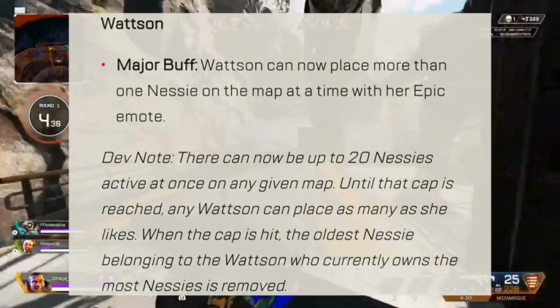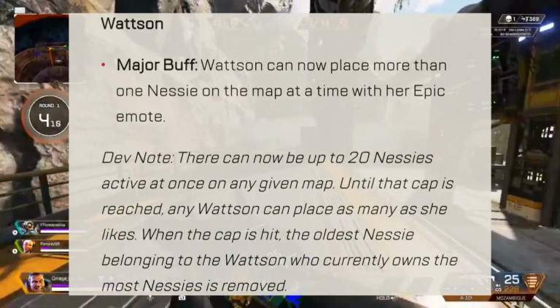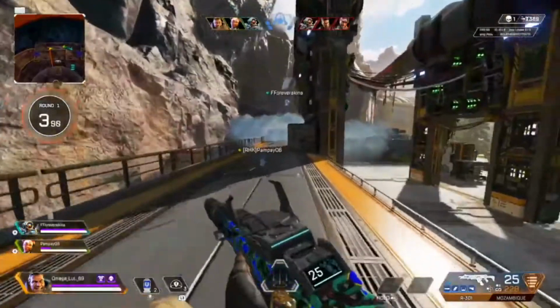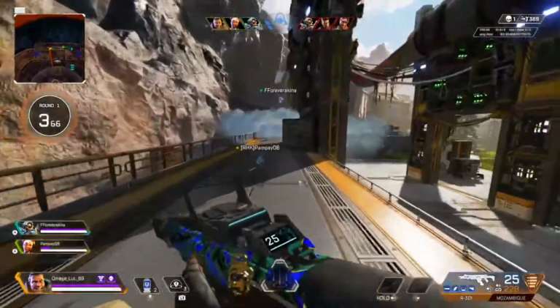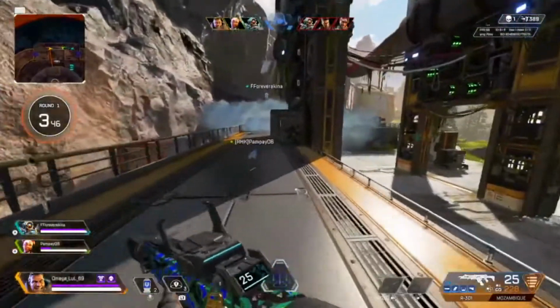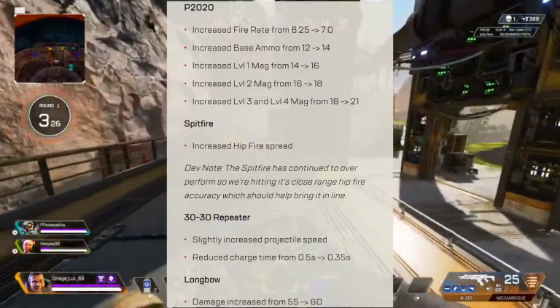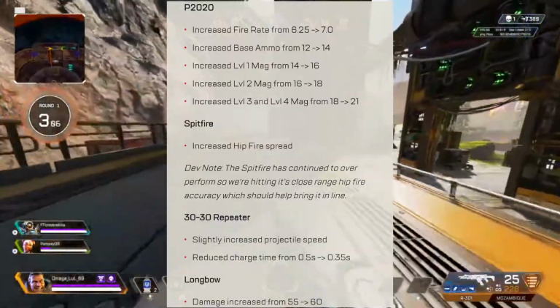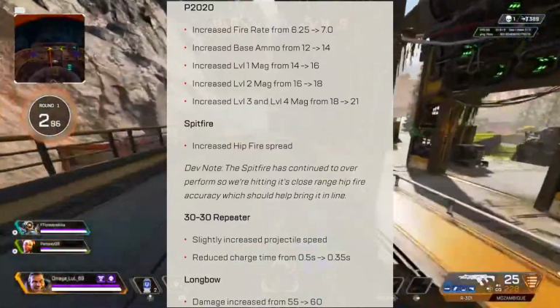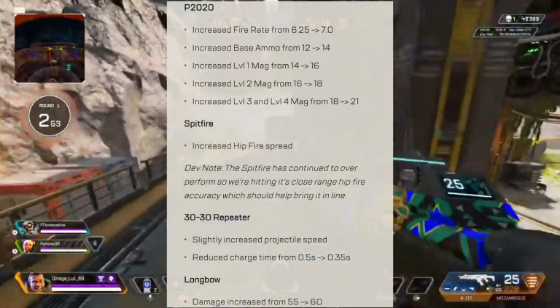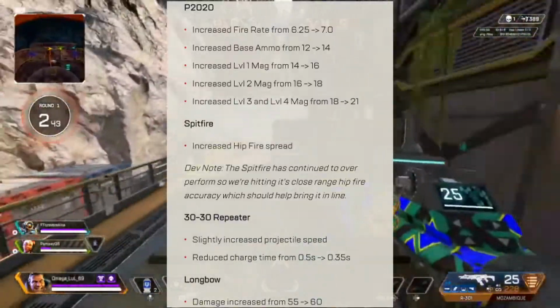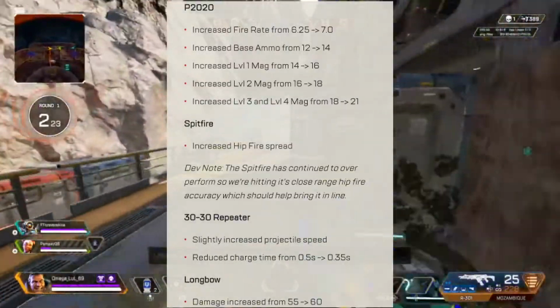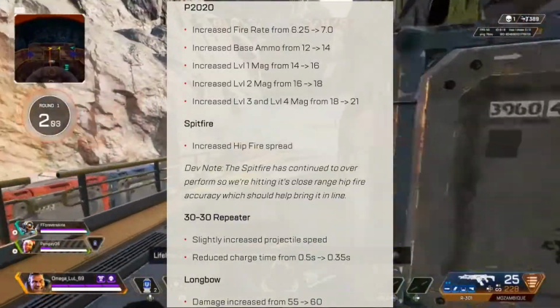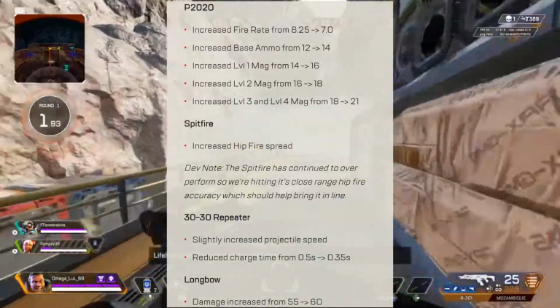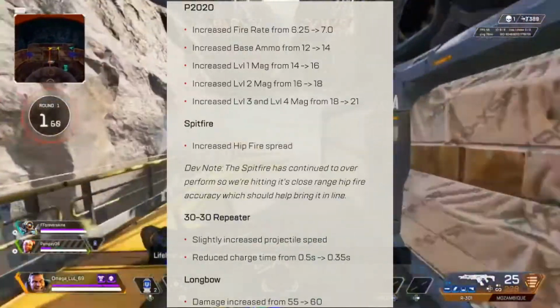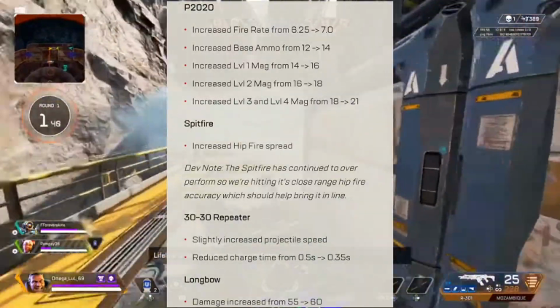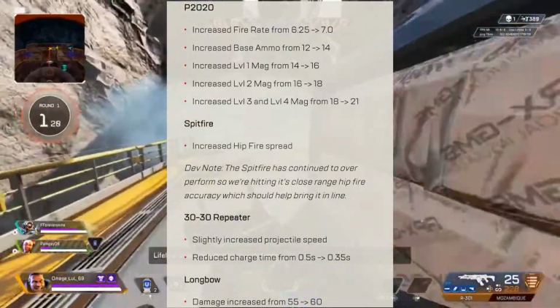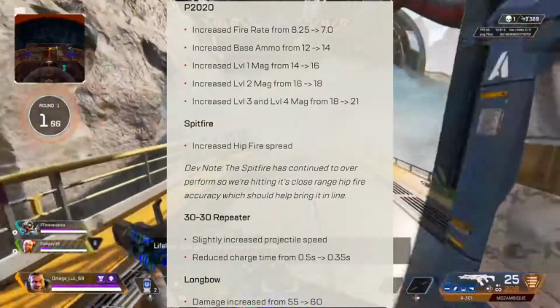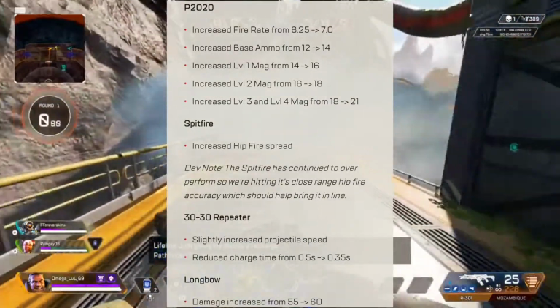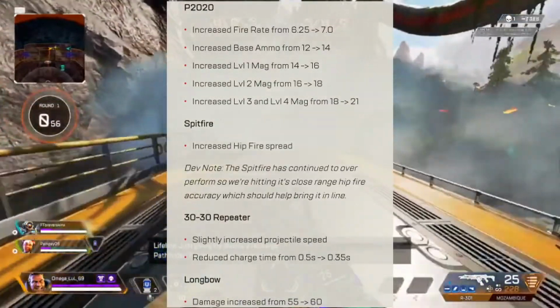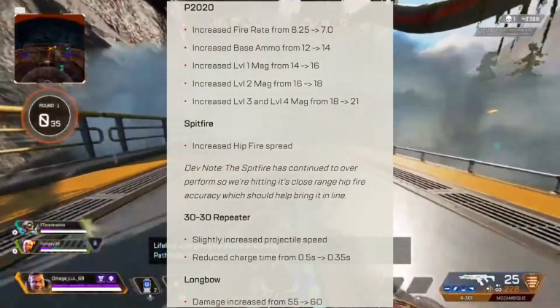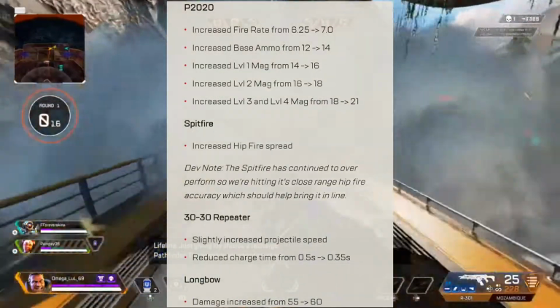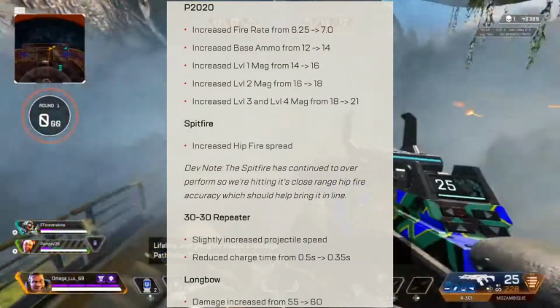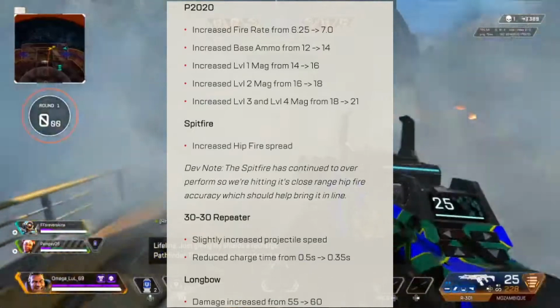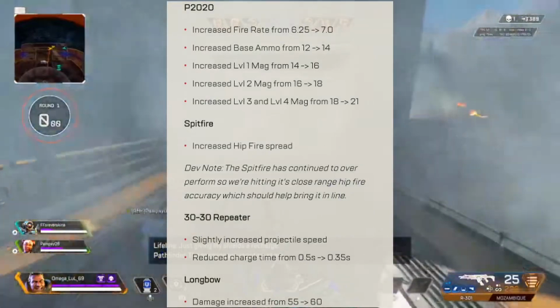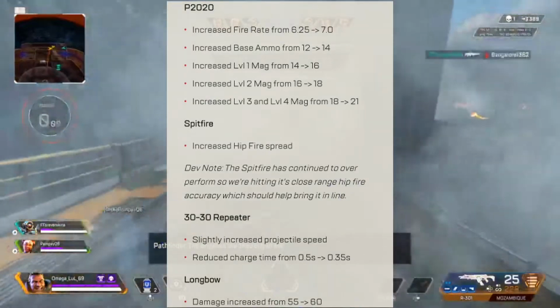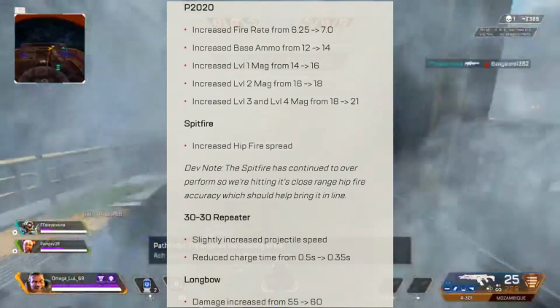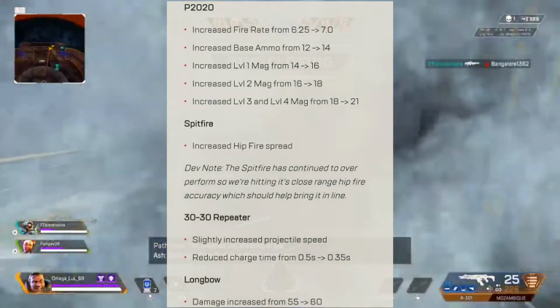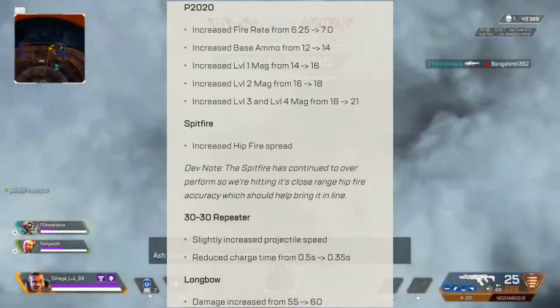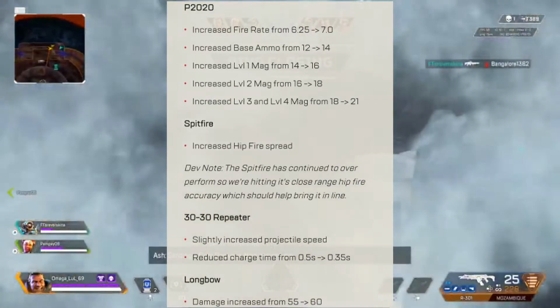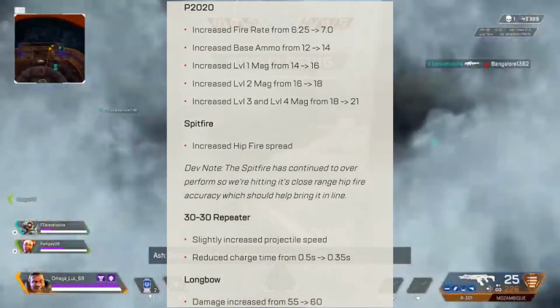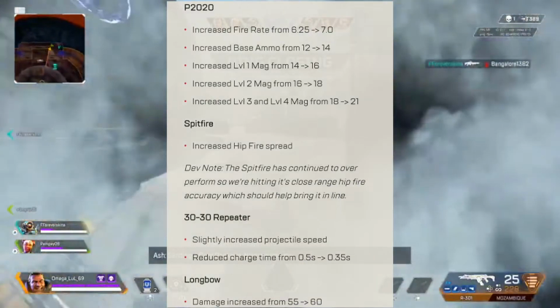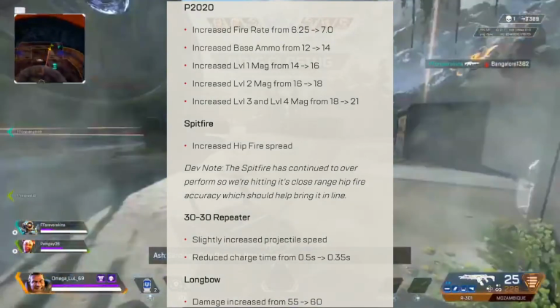Moving on to gun changes: the P2020 is buffed, the Spitfire is nerfed, and both the 30-30 Repeater and the Longbow are buffed.